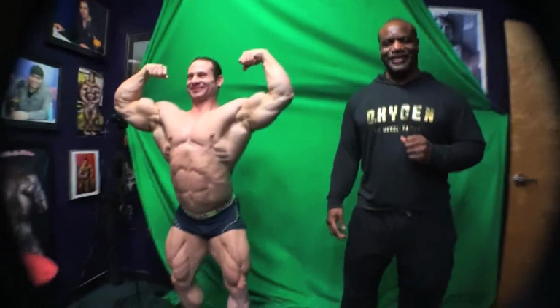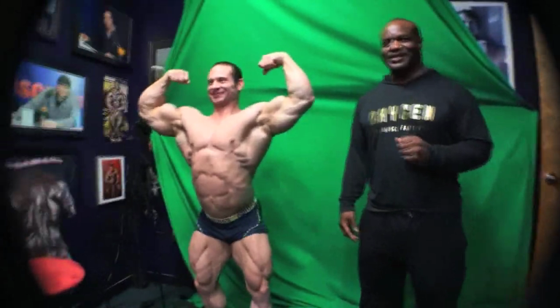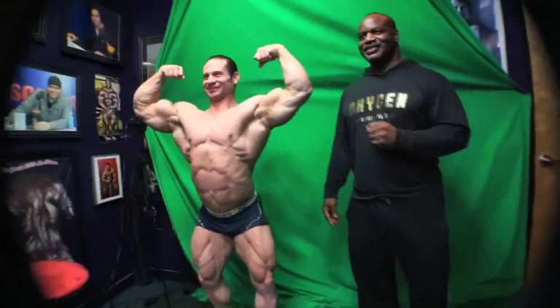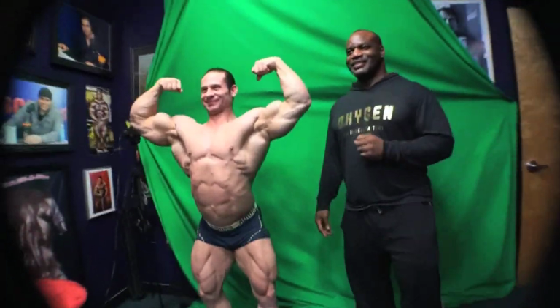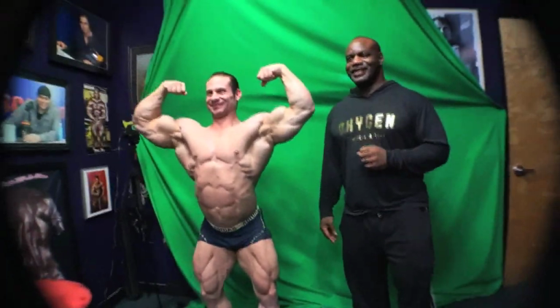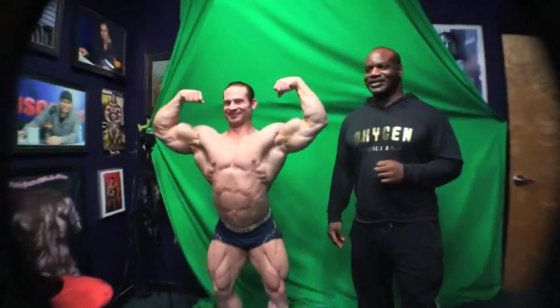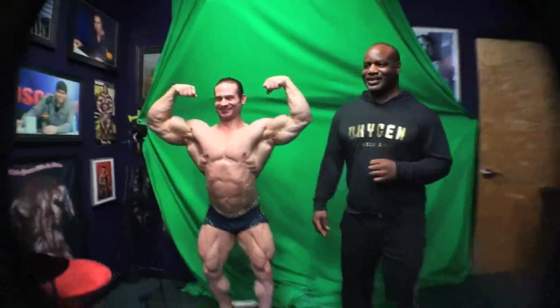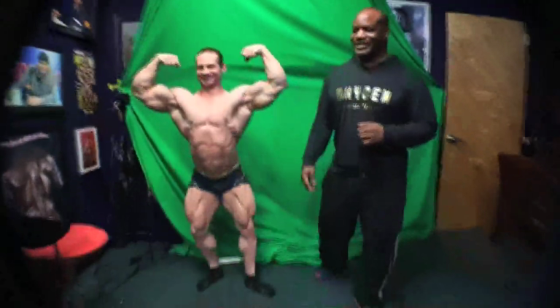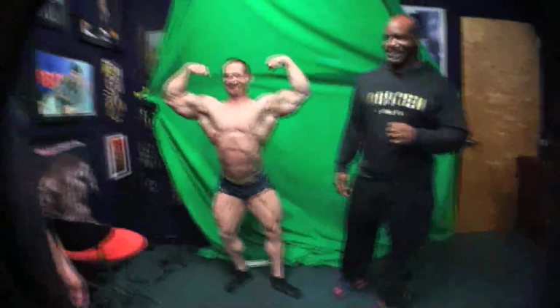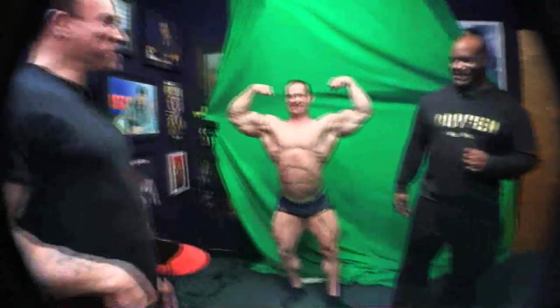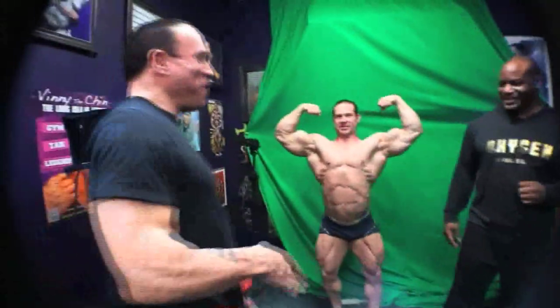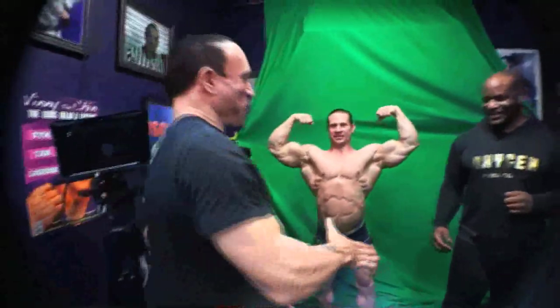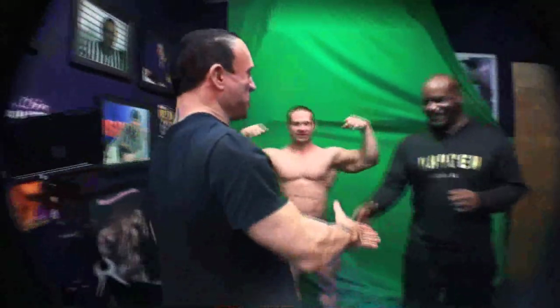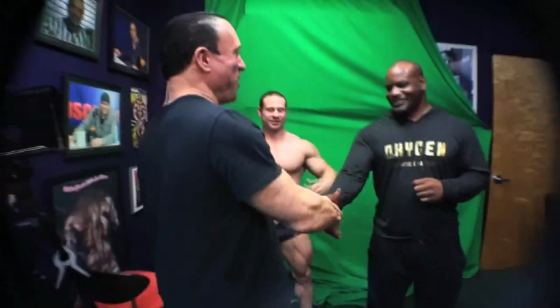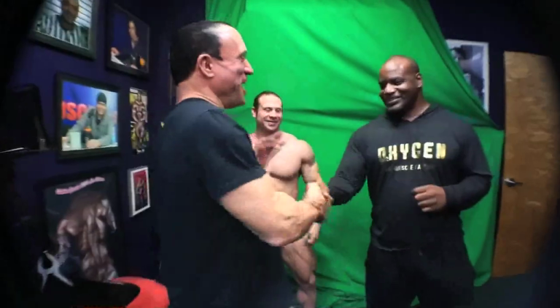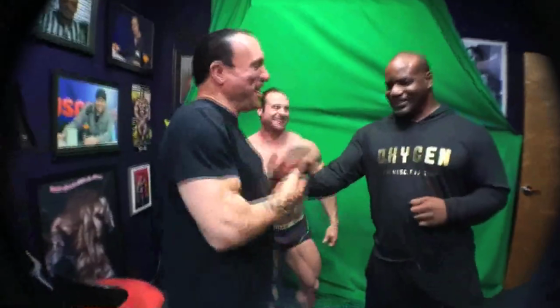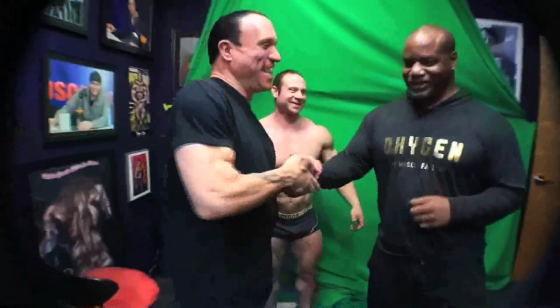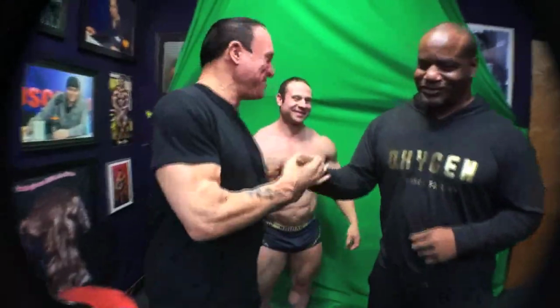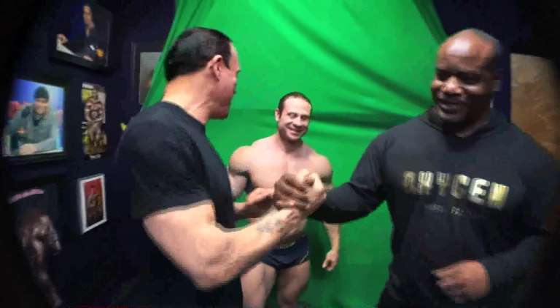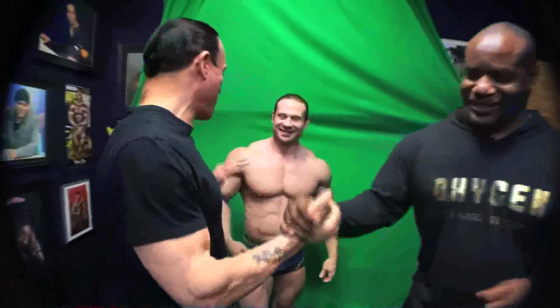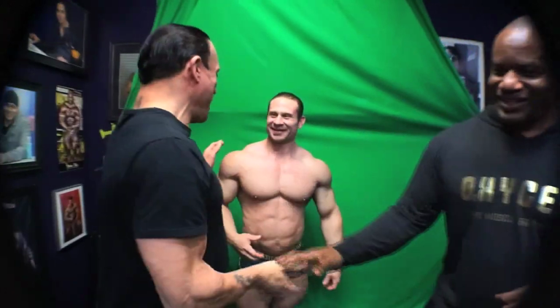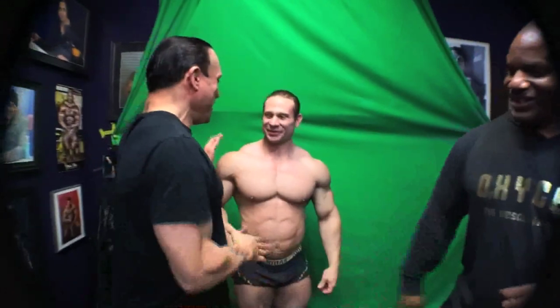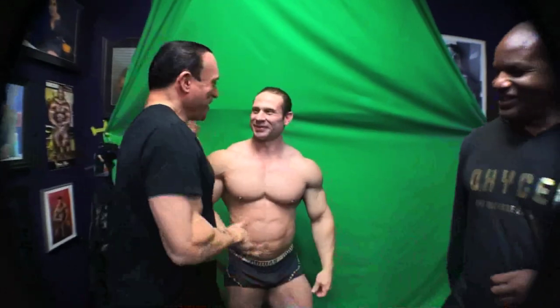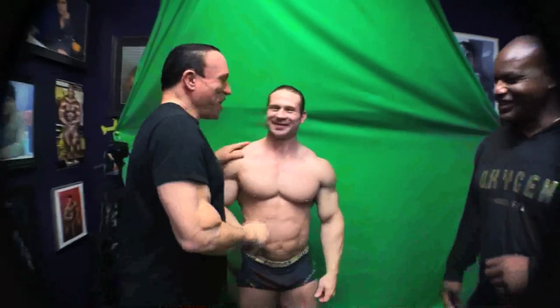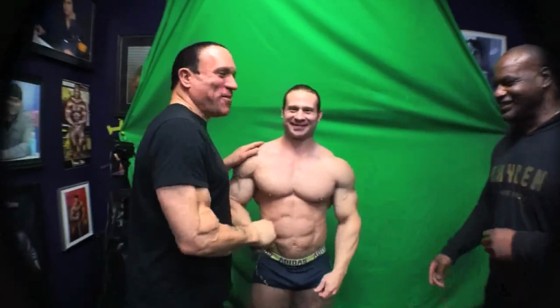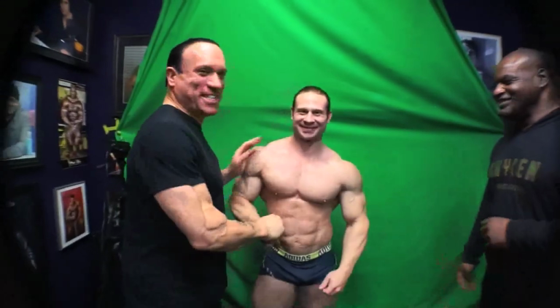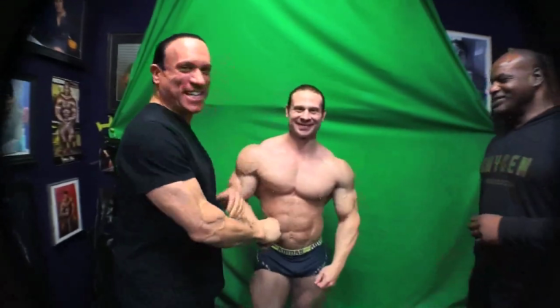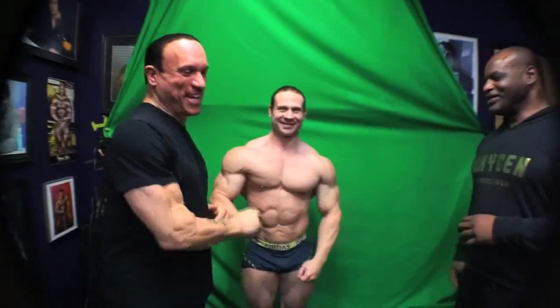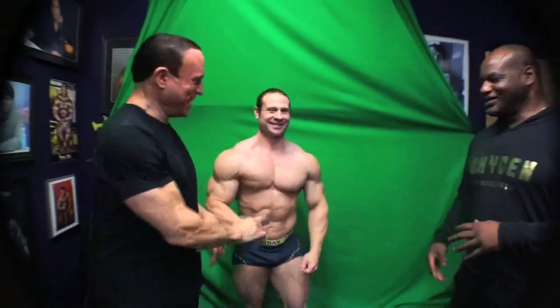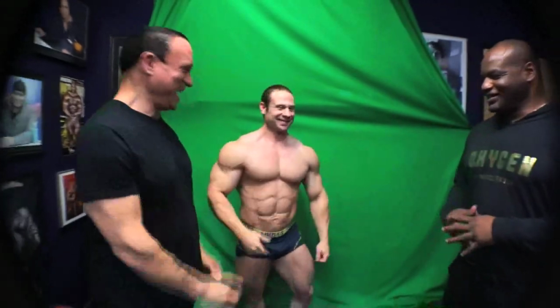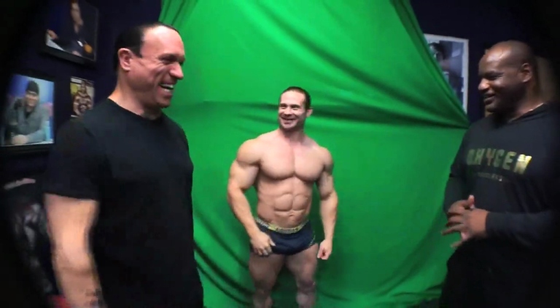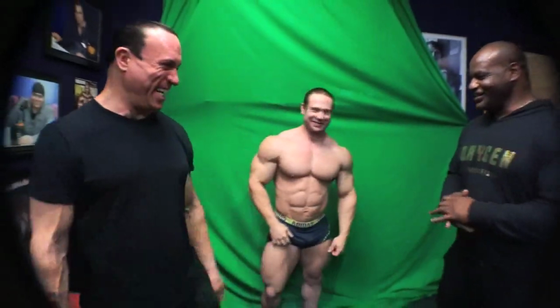Words of wisdom from the master himself, Chris Cormier. Thanks, man. You look great. Good luck on stage, man. Thank you.